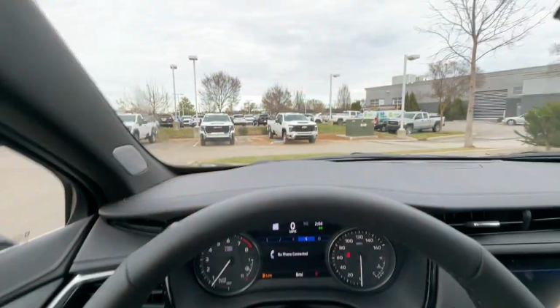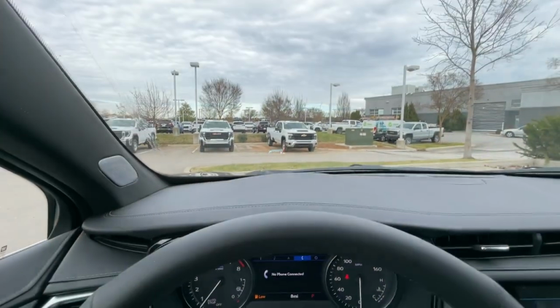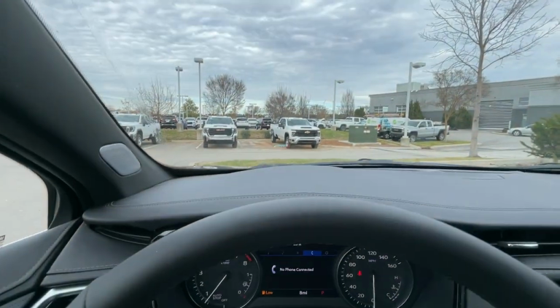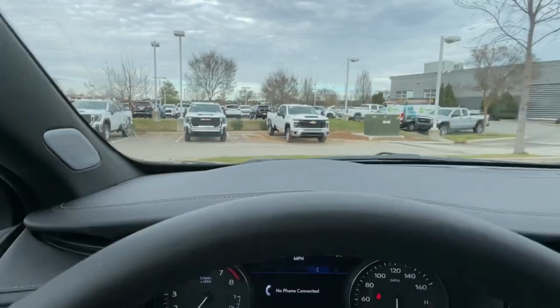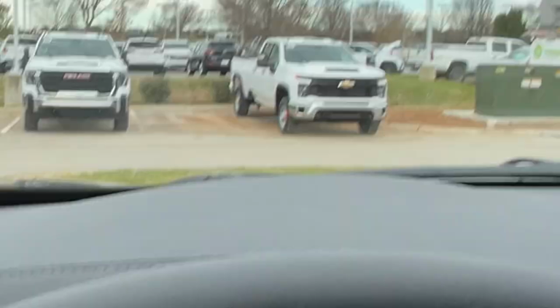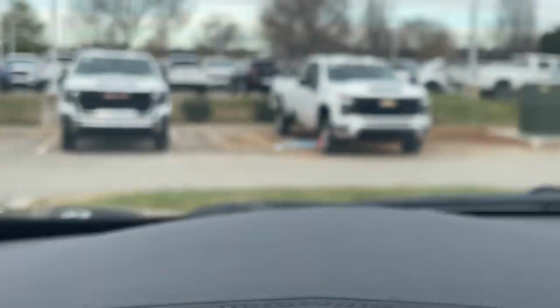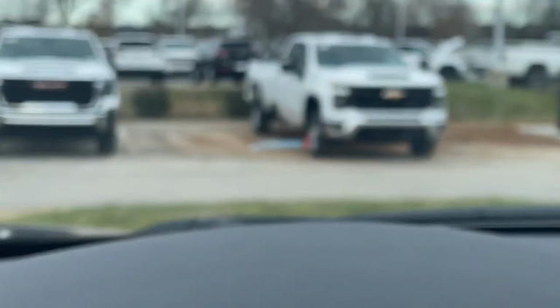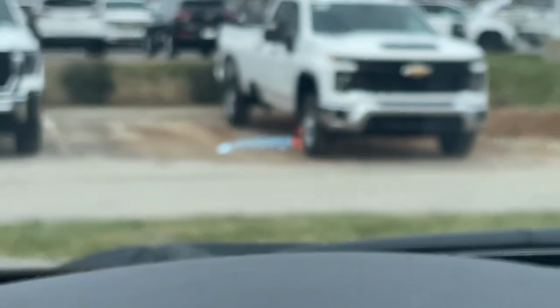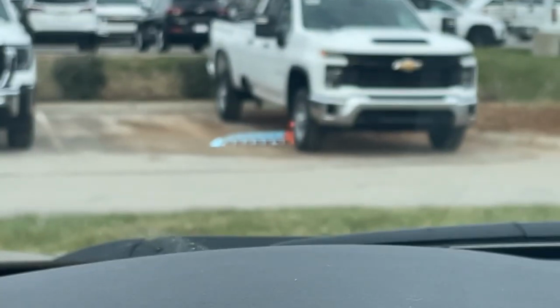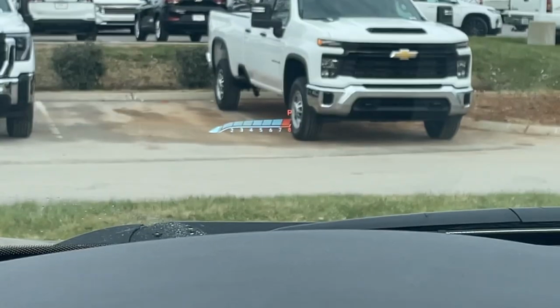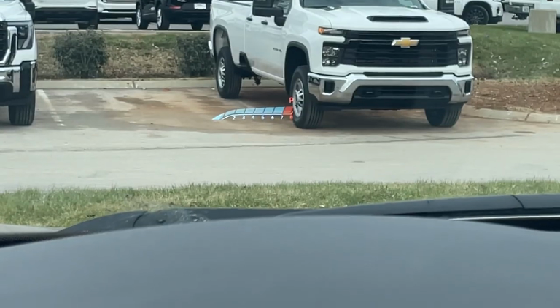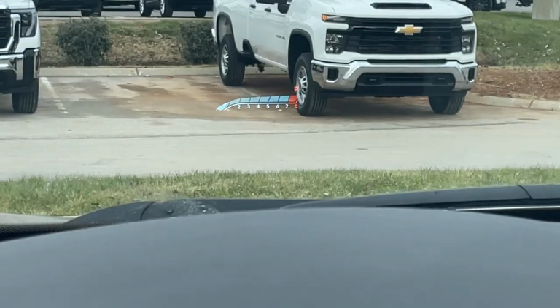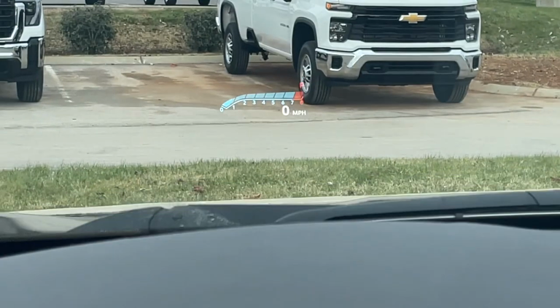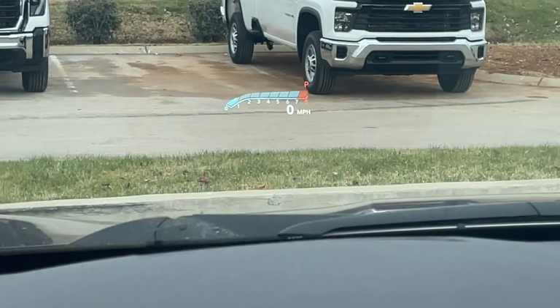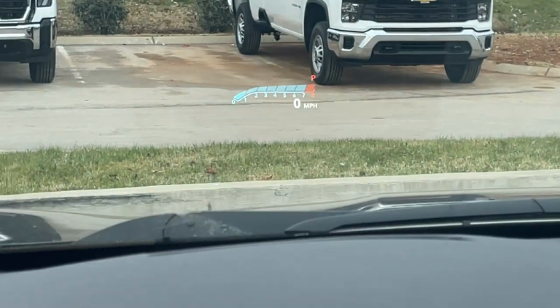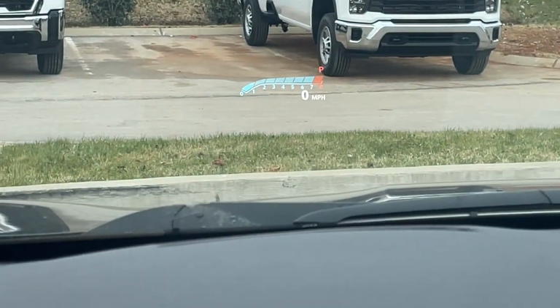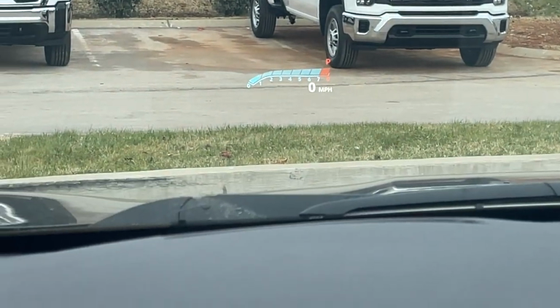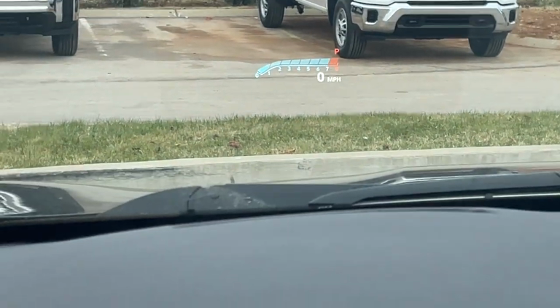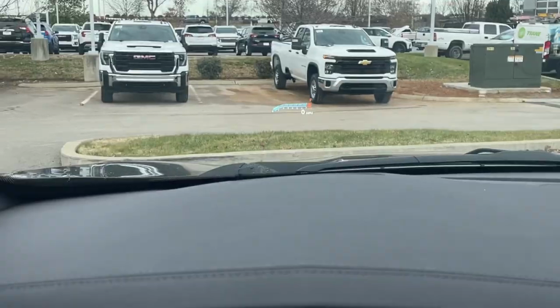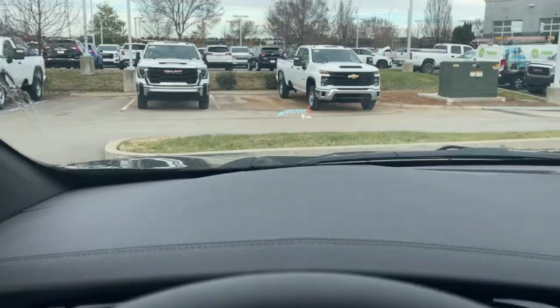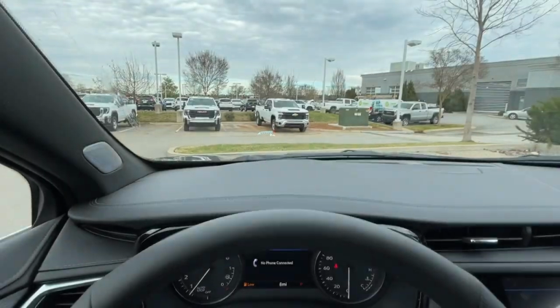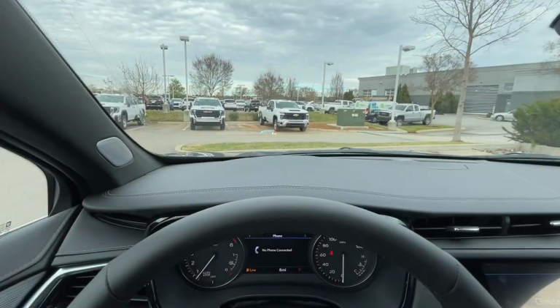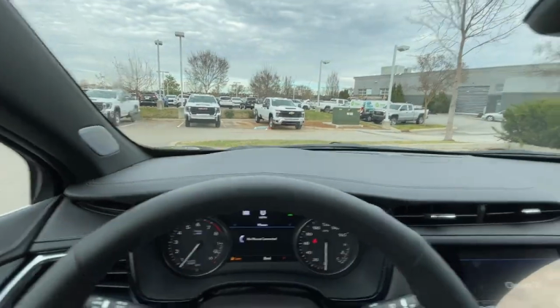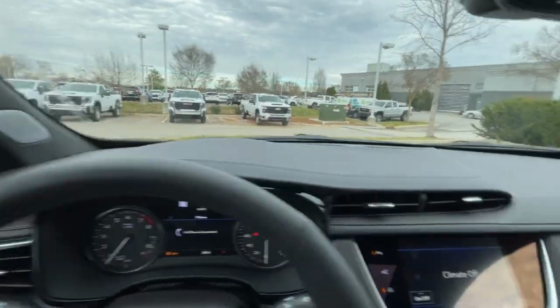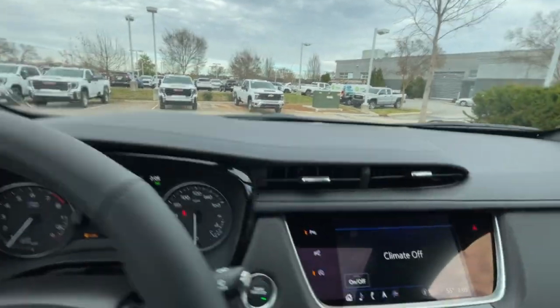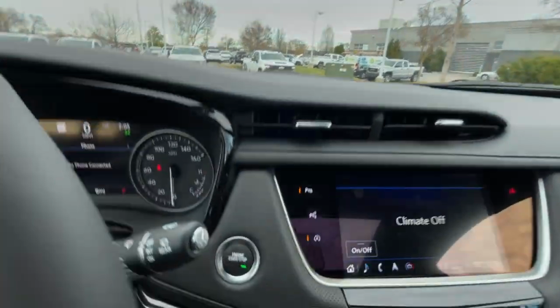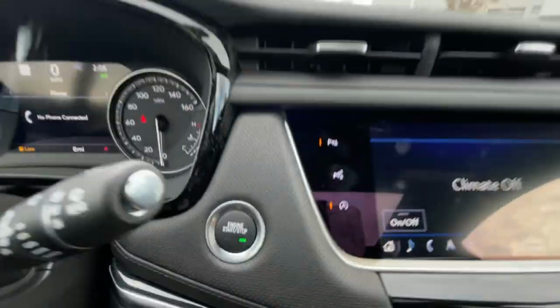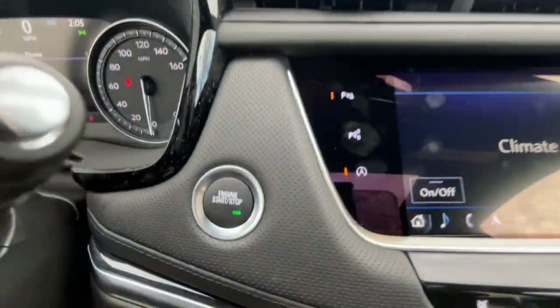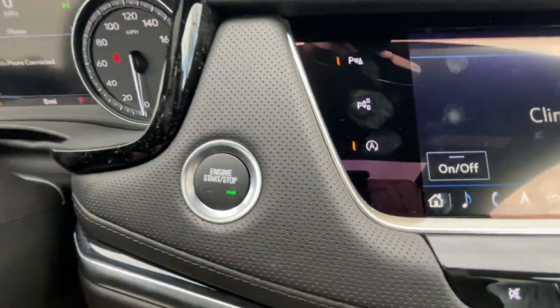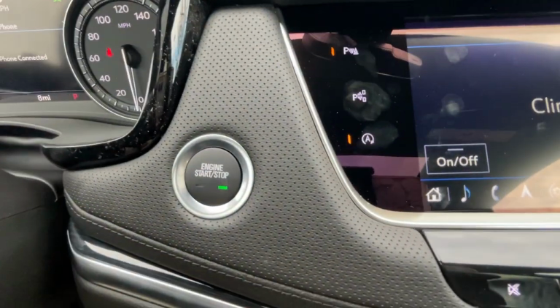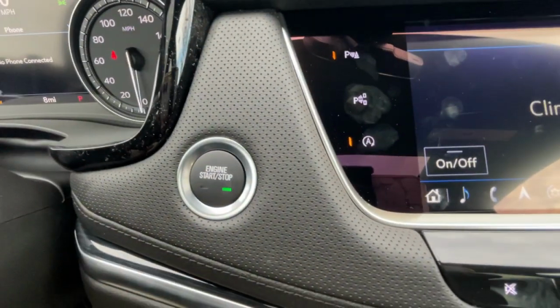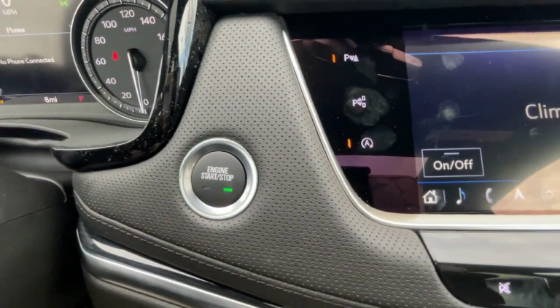The heads-up display is here — a quick look at that. And then push button start.